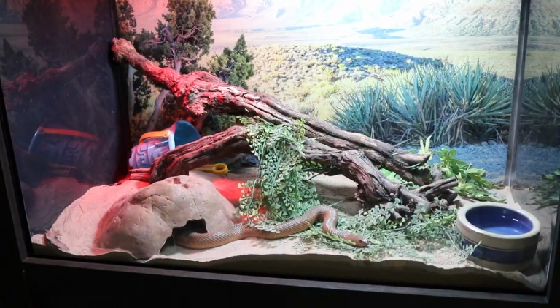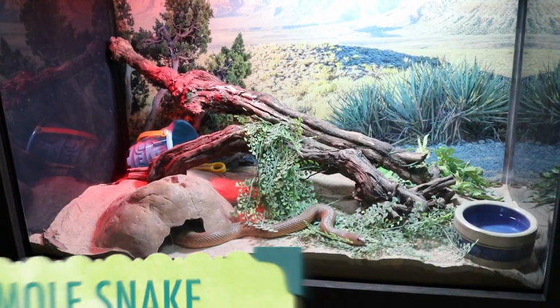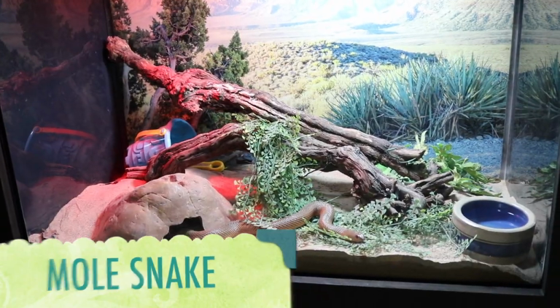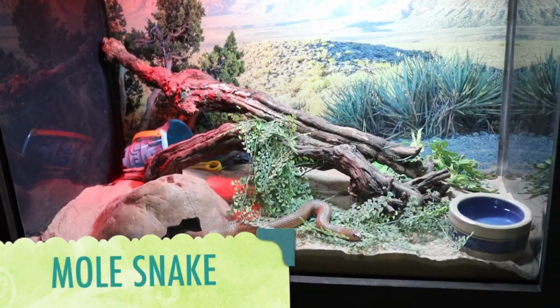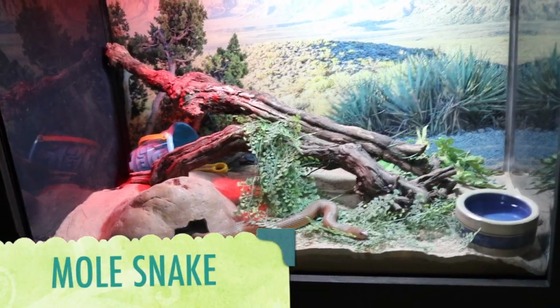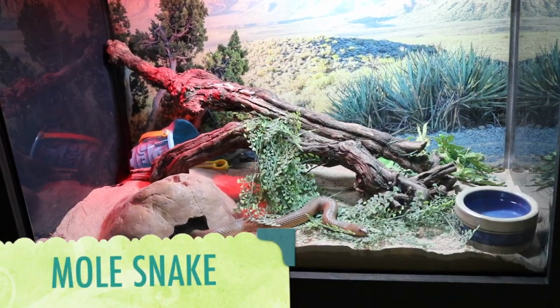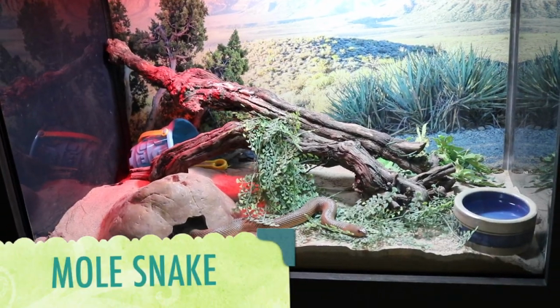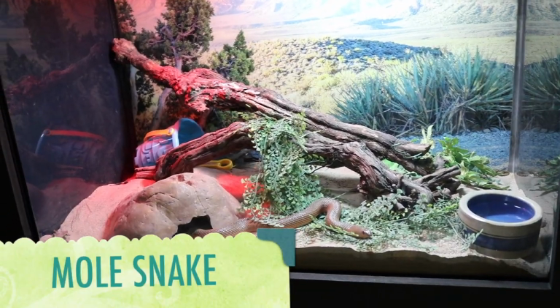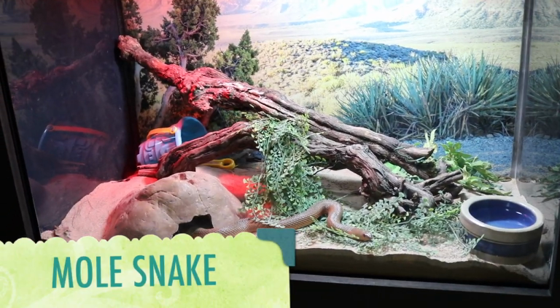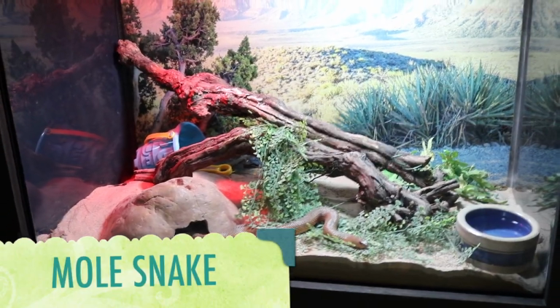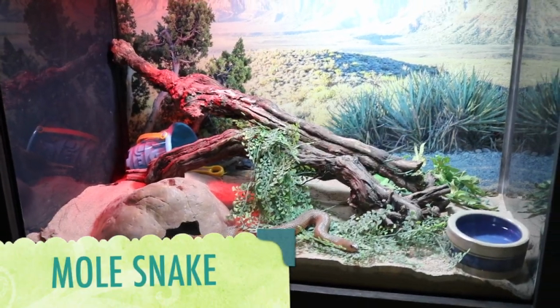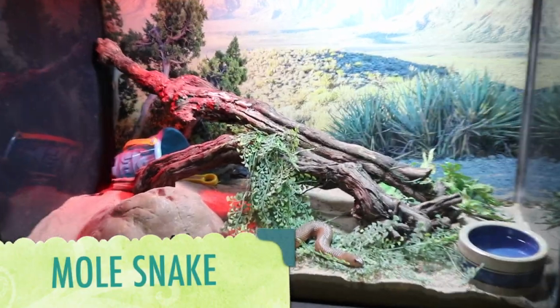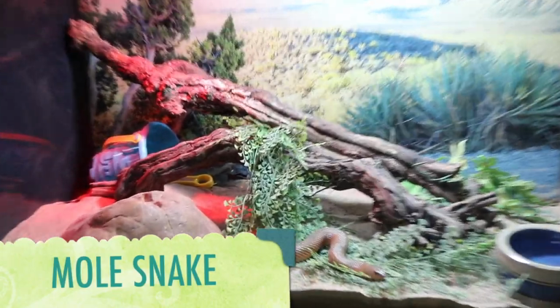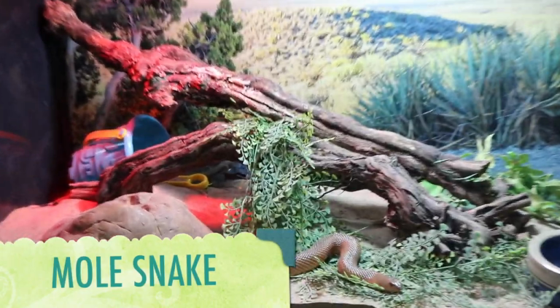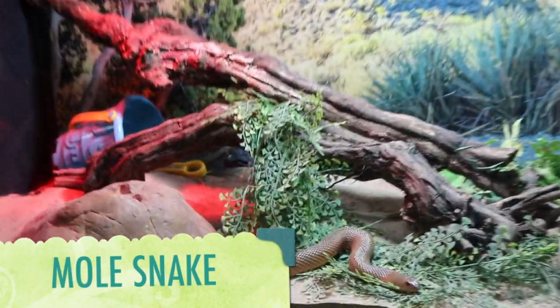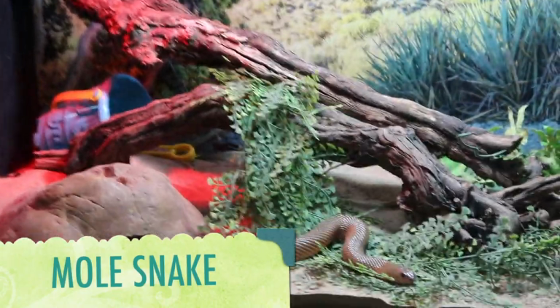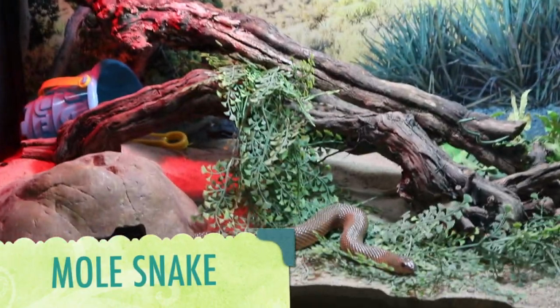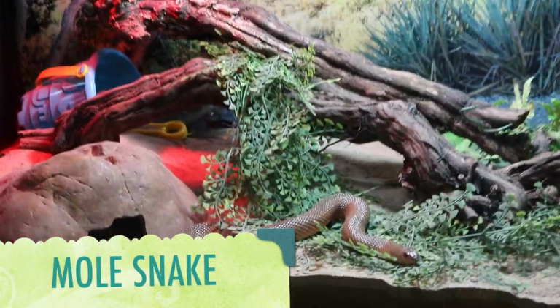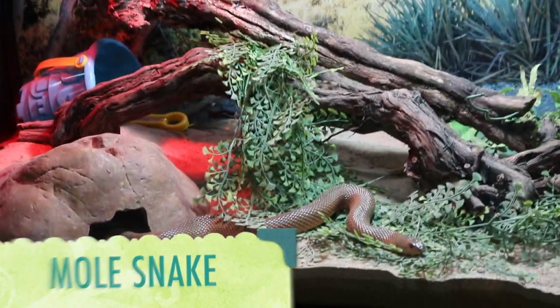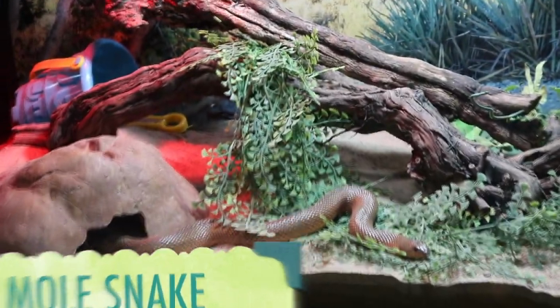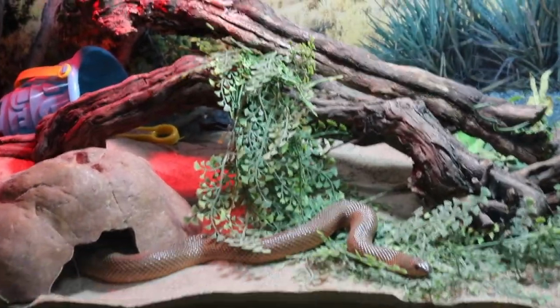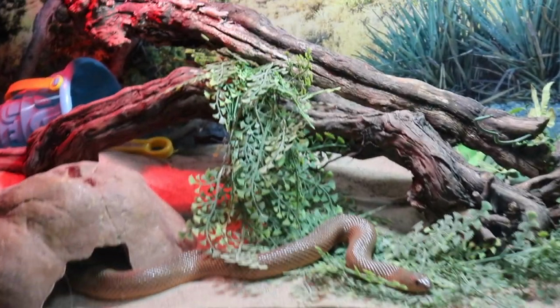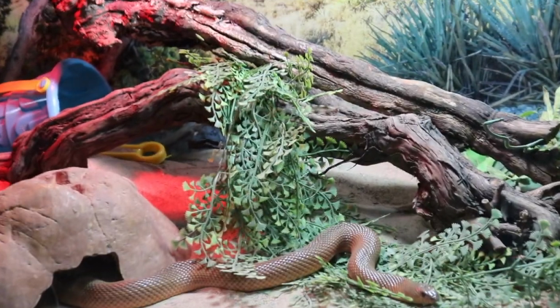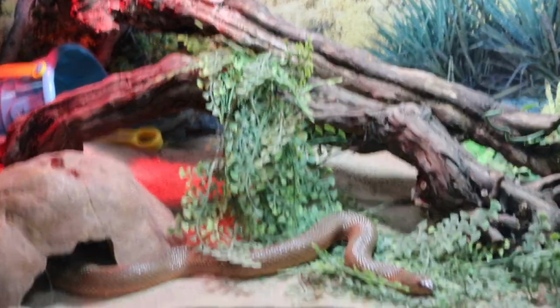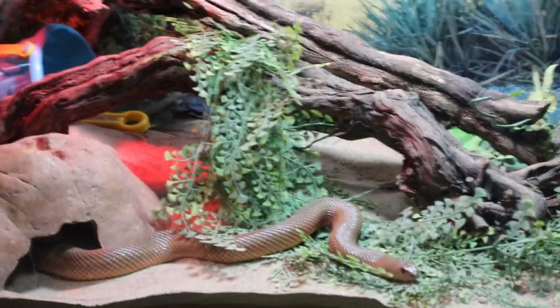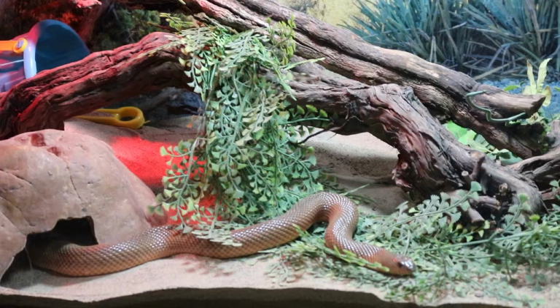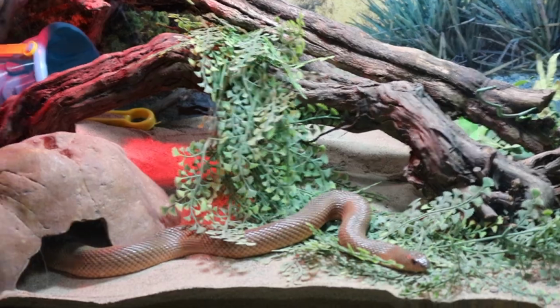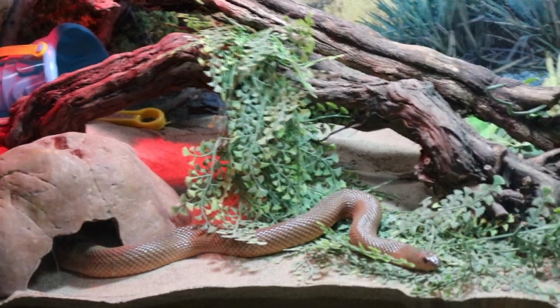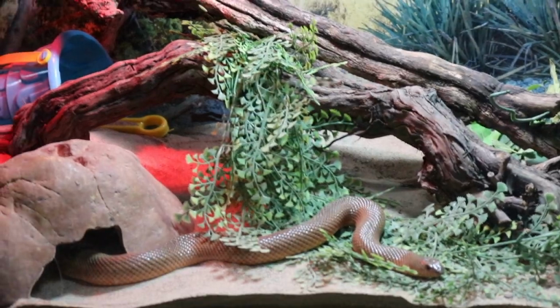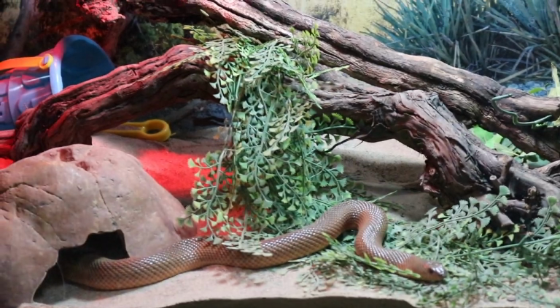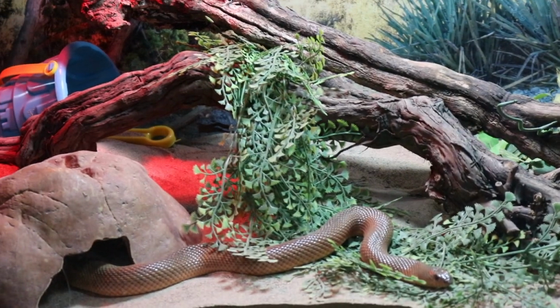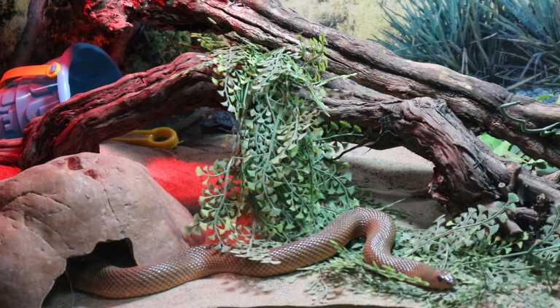This is a mole snake. Although mole snakes can give a nasty bite, they are not venomous.